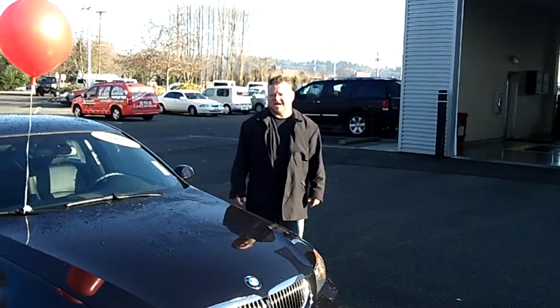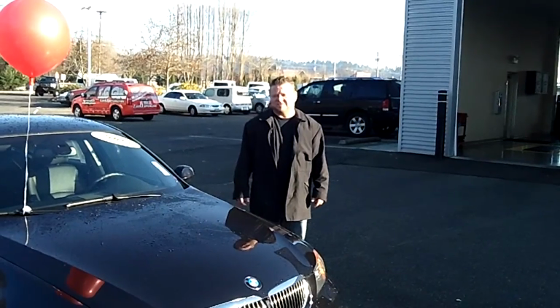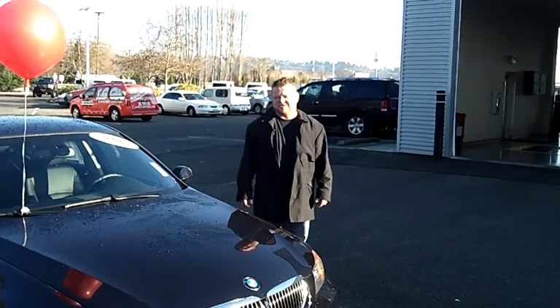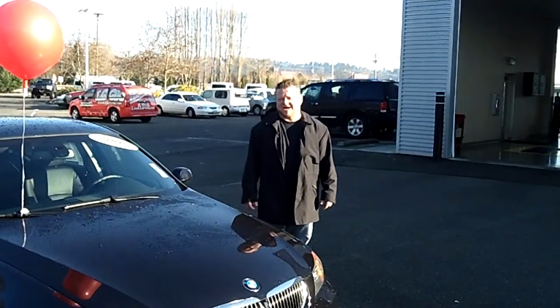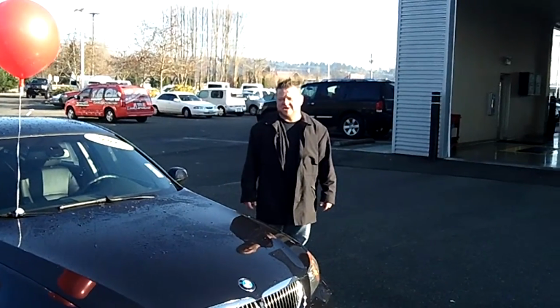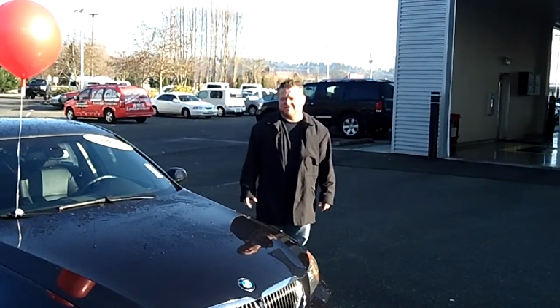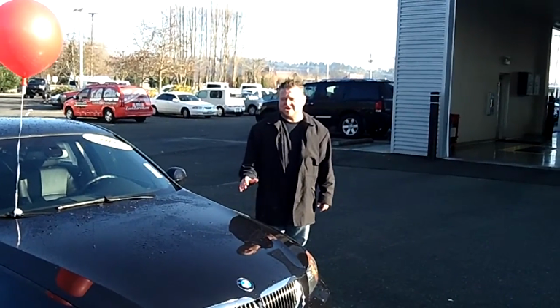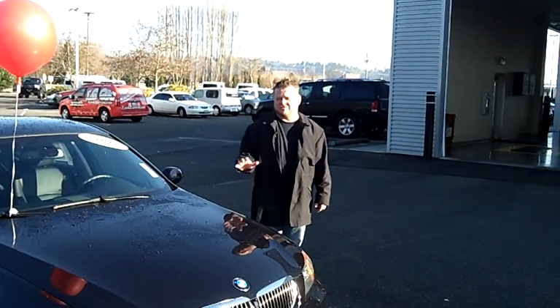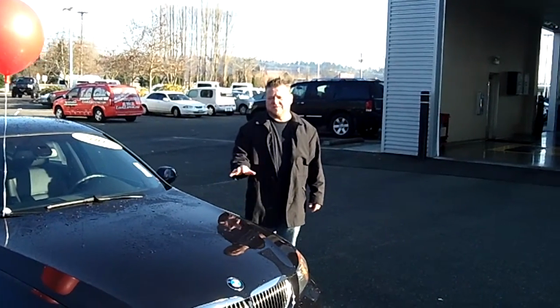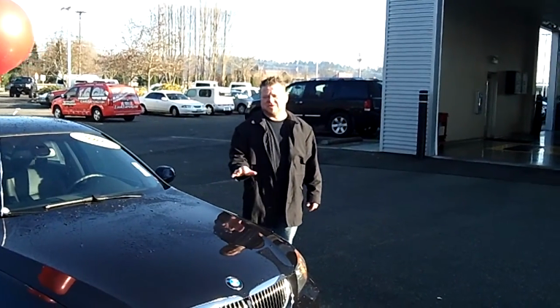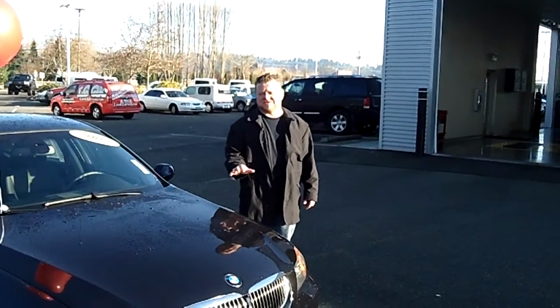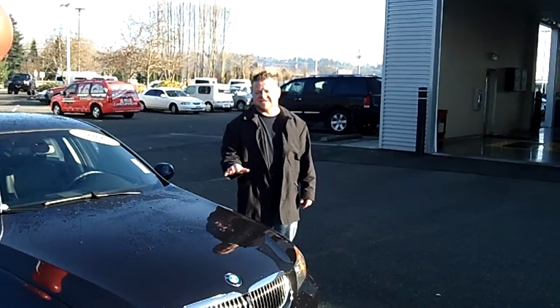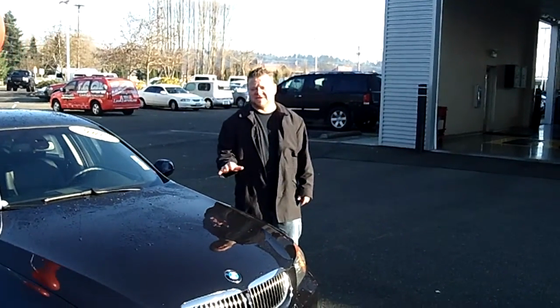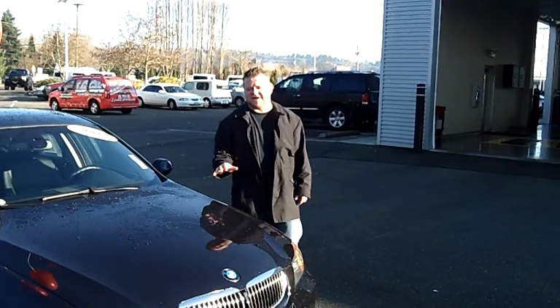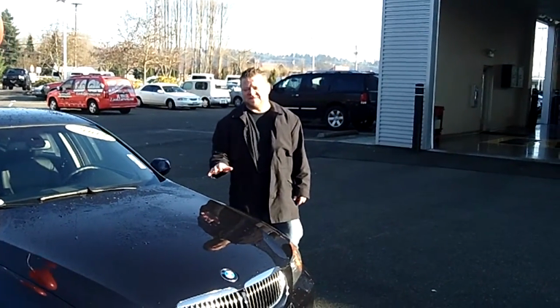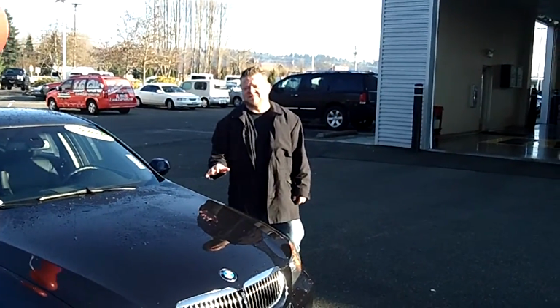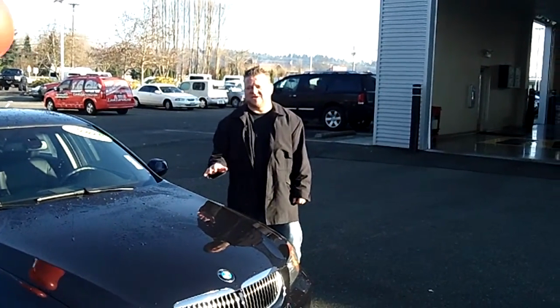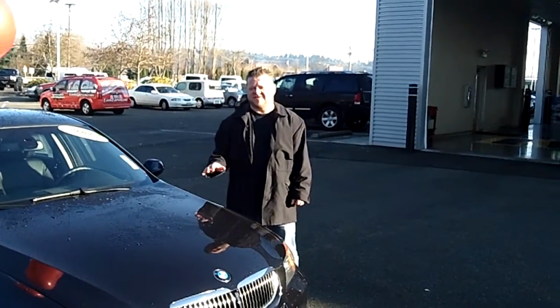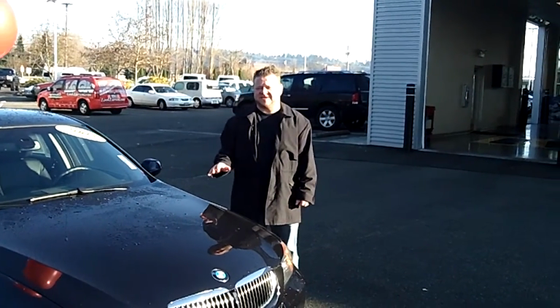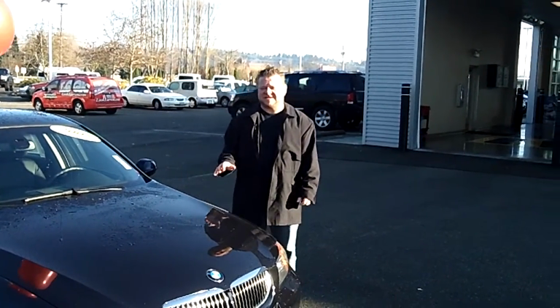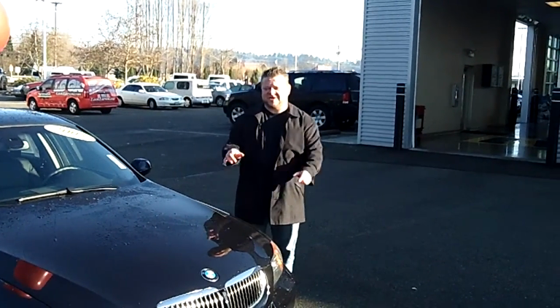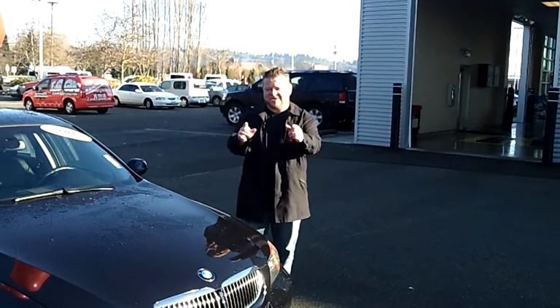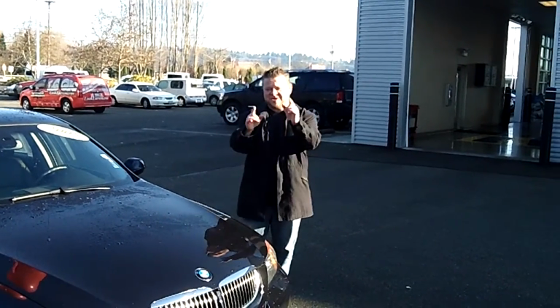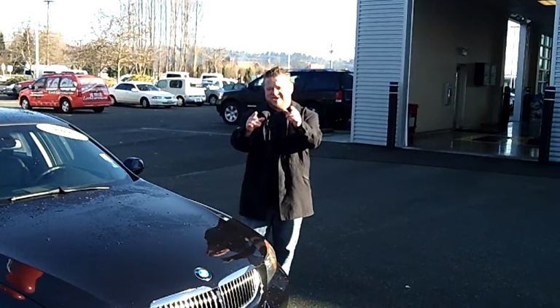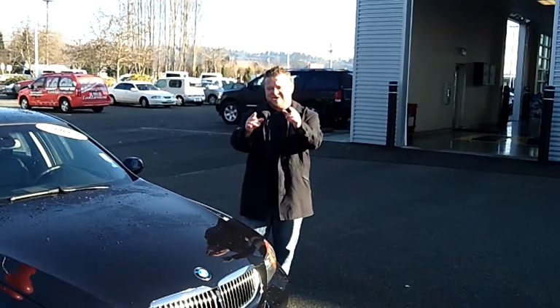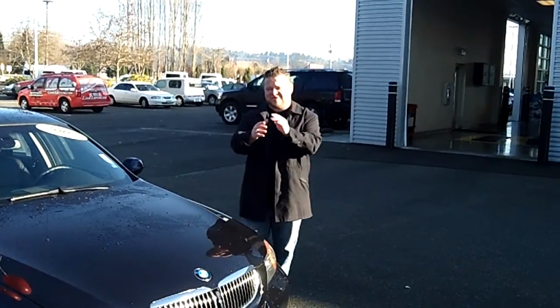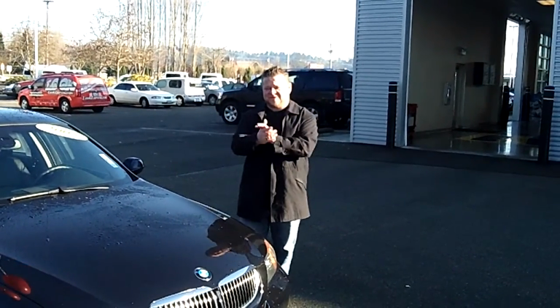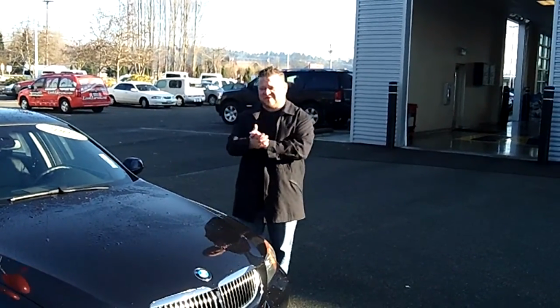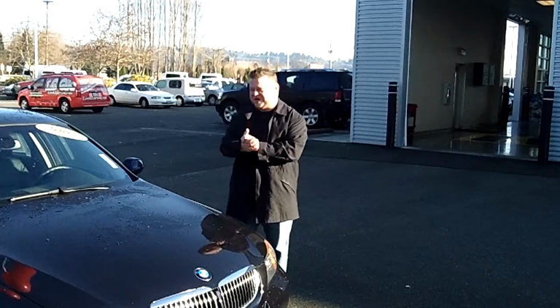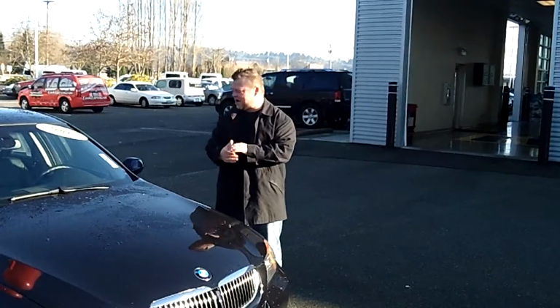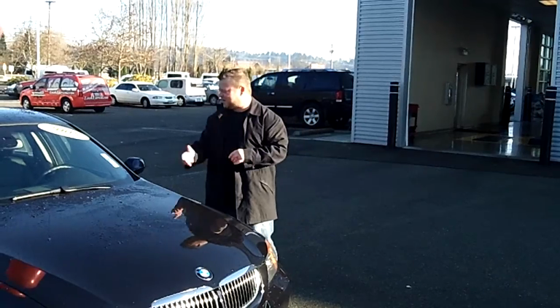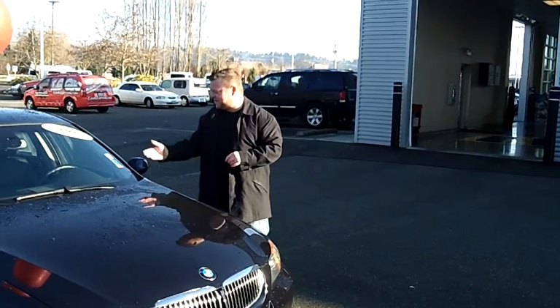Hi everybody, Scott coming to you live right here at Robert Larson Nissan Fife. Thanks for clicking that link and taking a look. Here's your virtual video walk around.